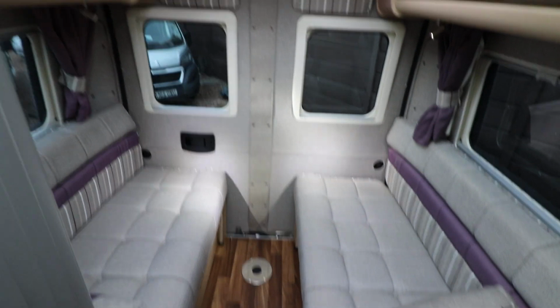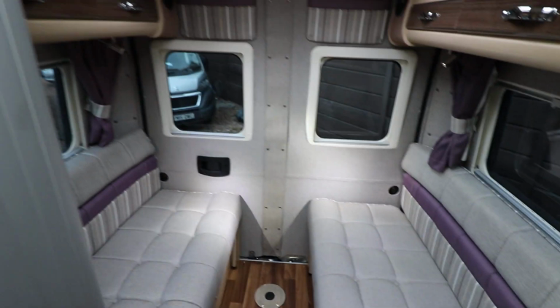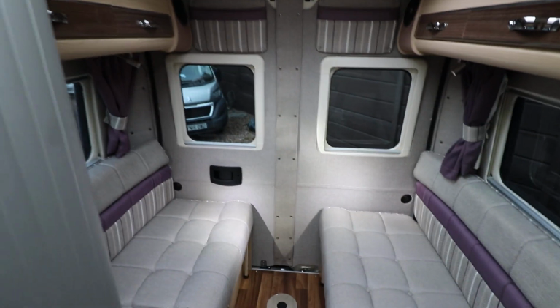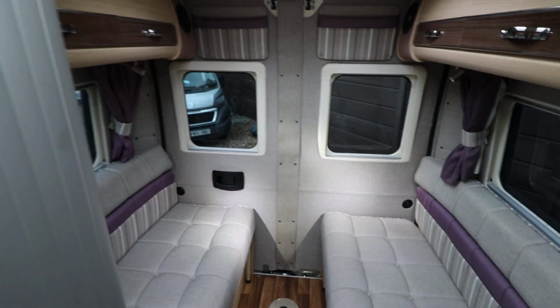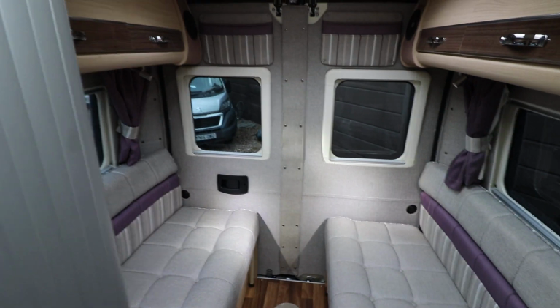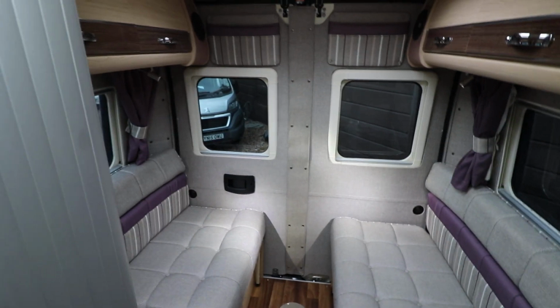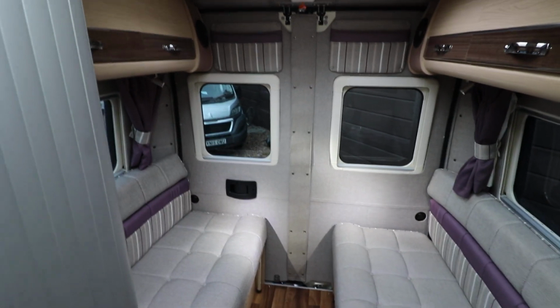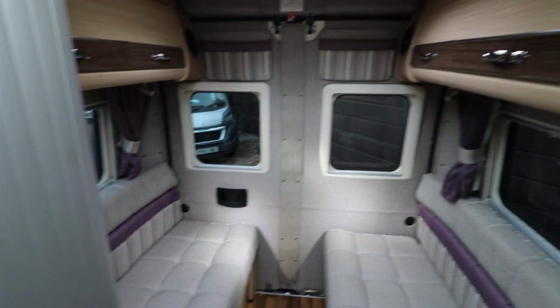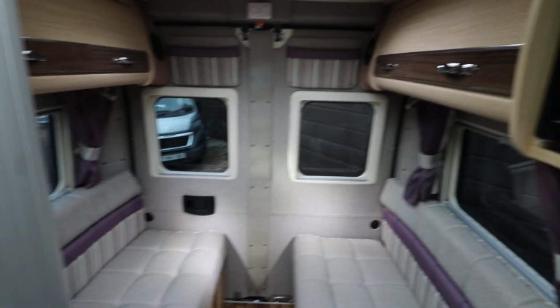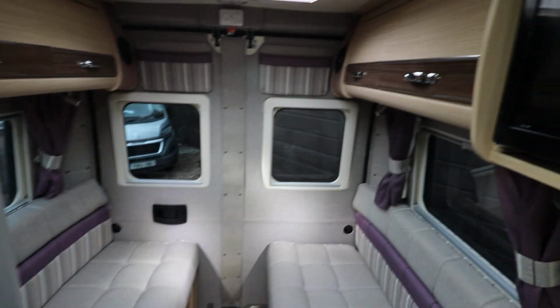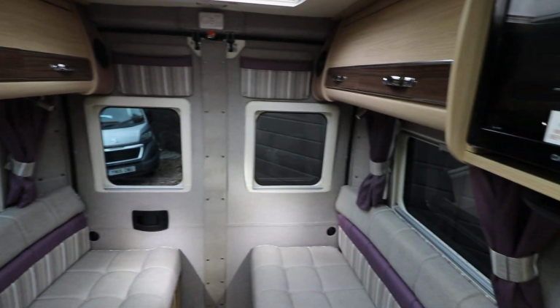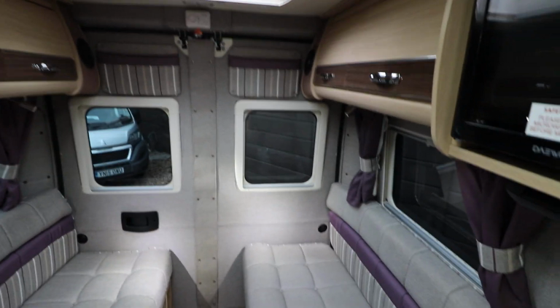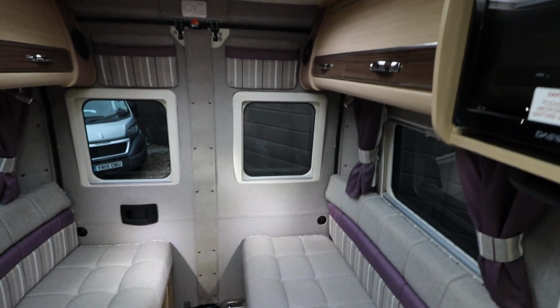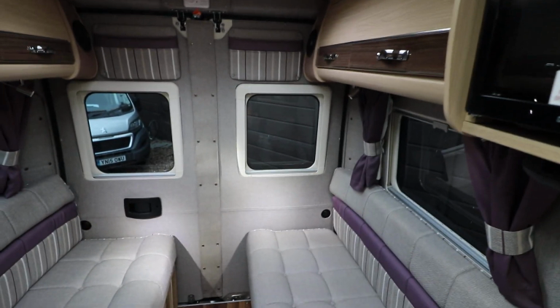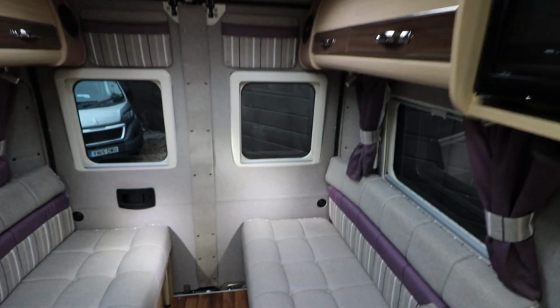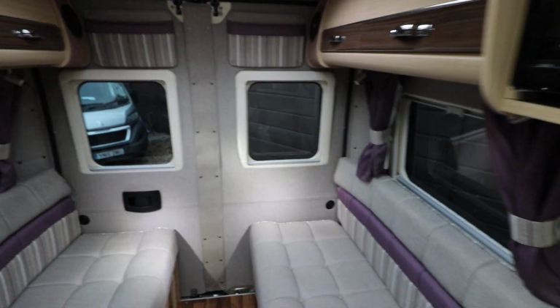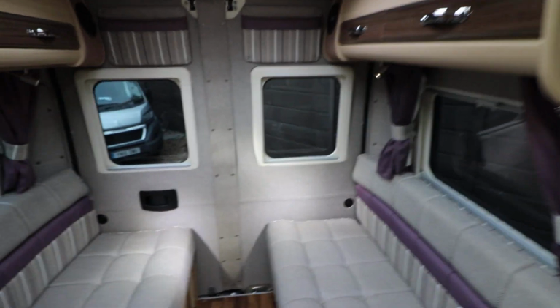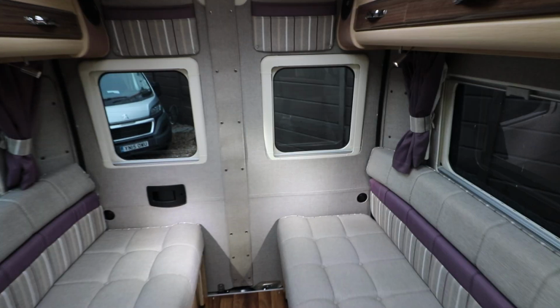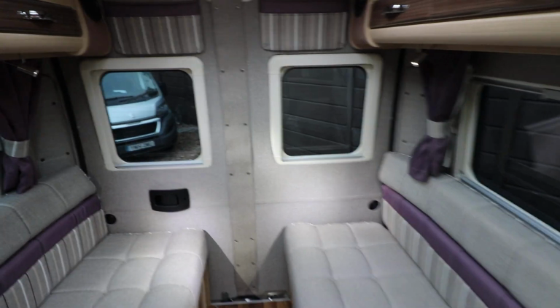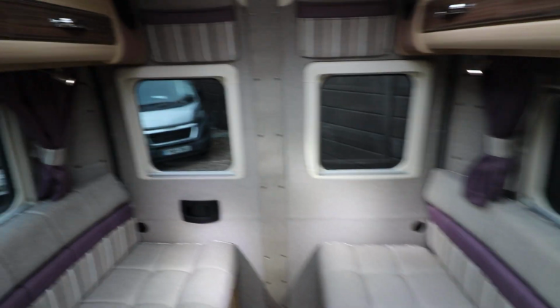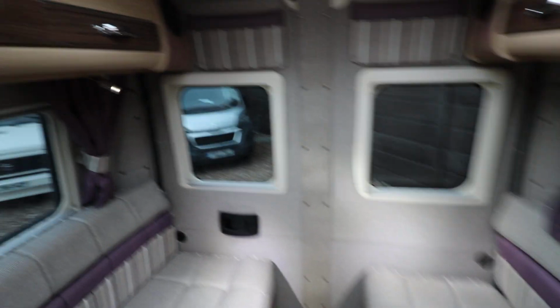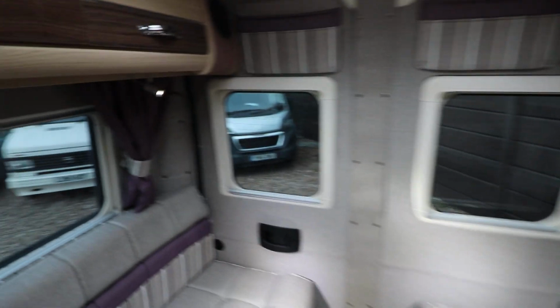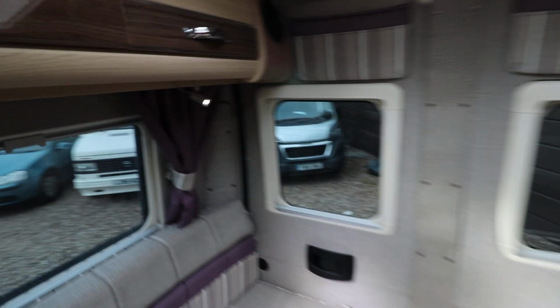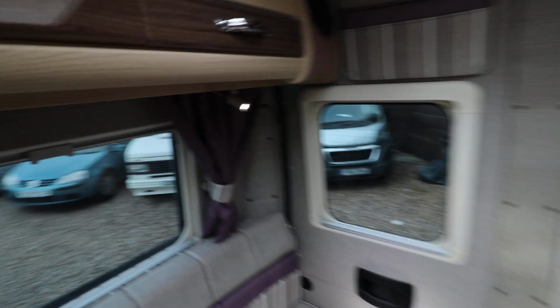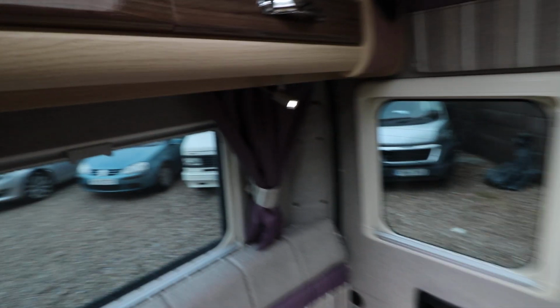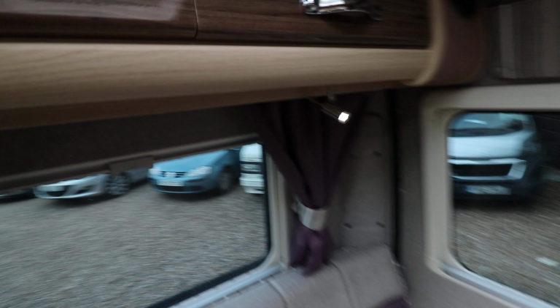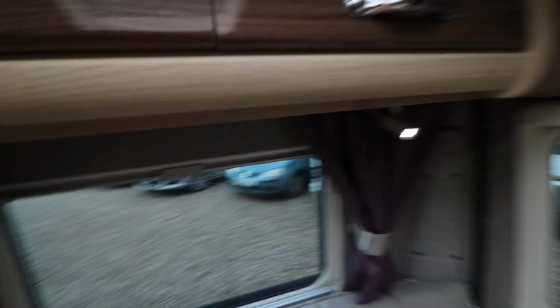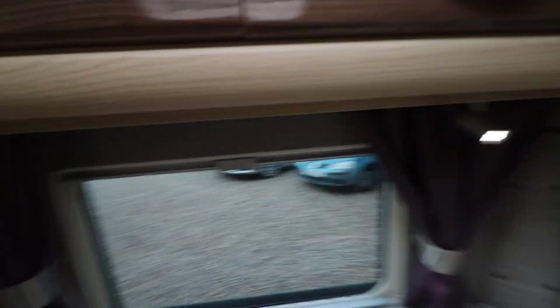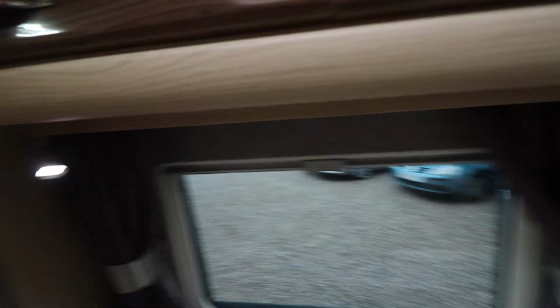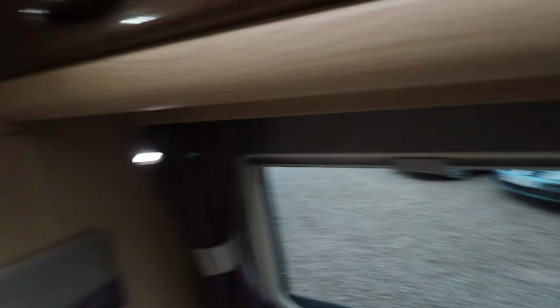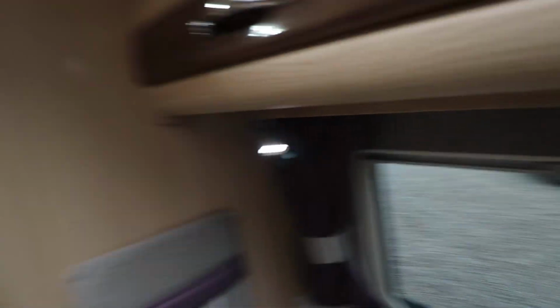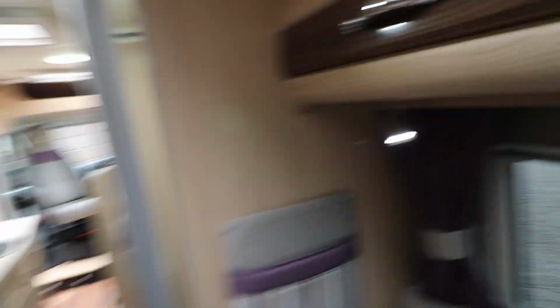On both sides of those you've got overhead storage. If I go back this way you can see the motorhome from the back.